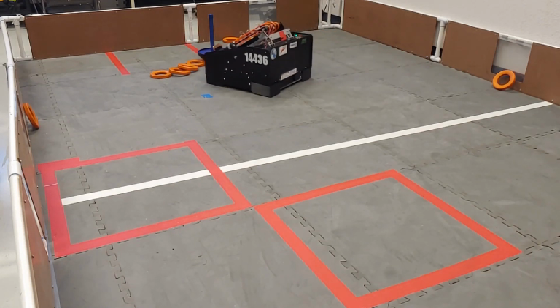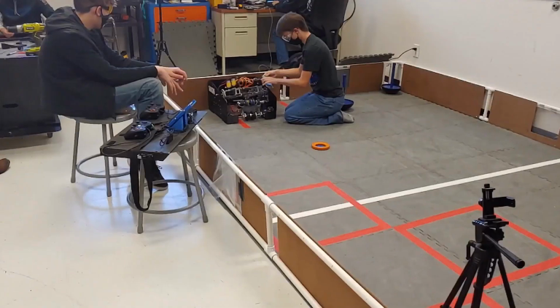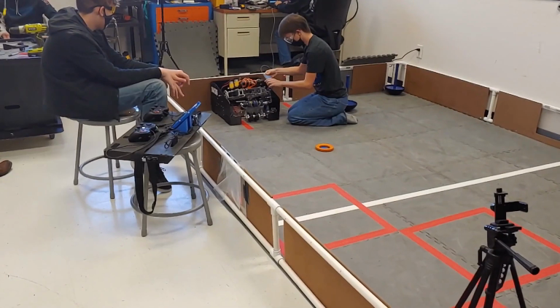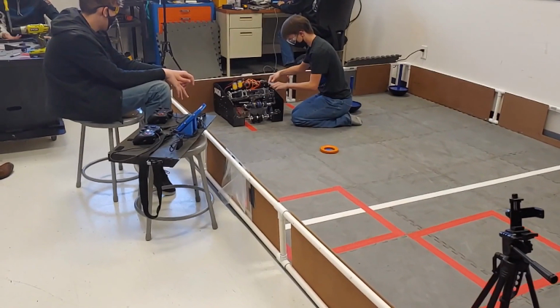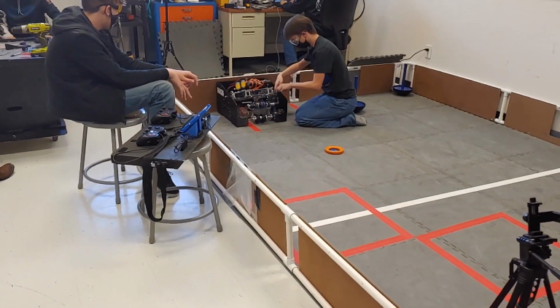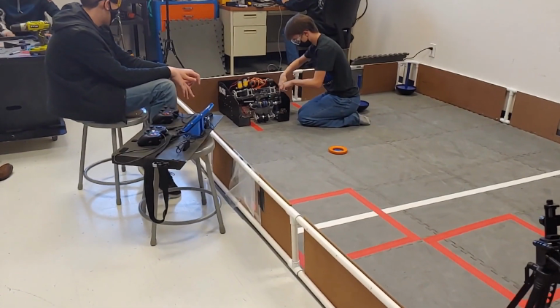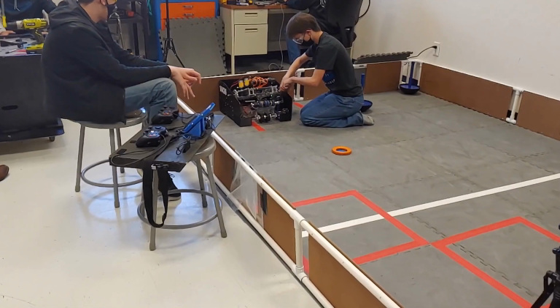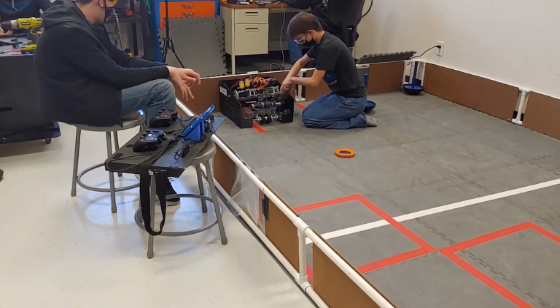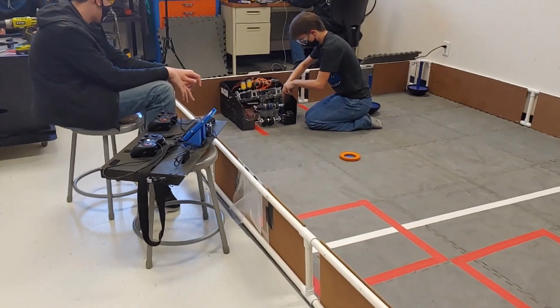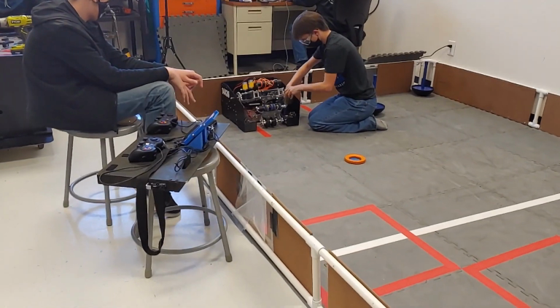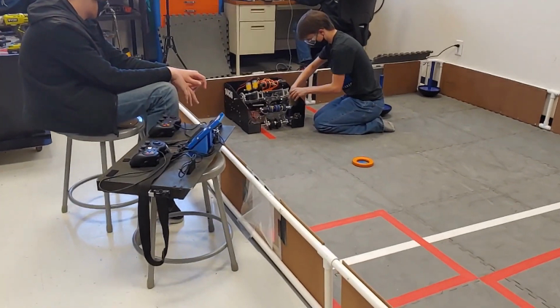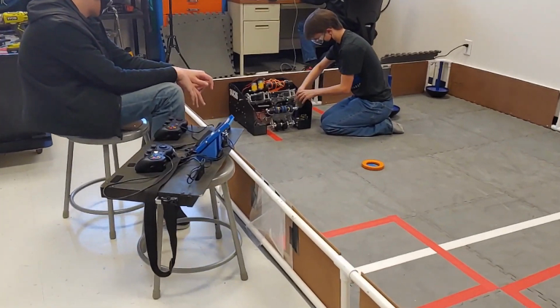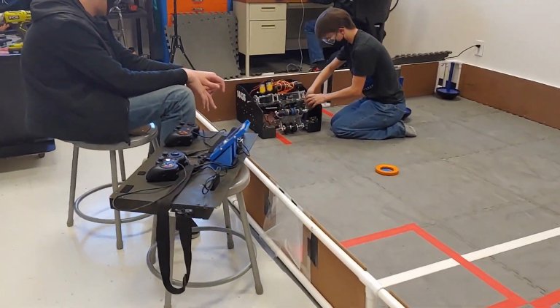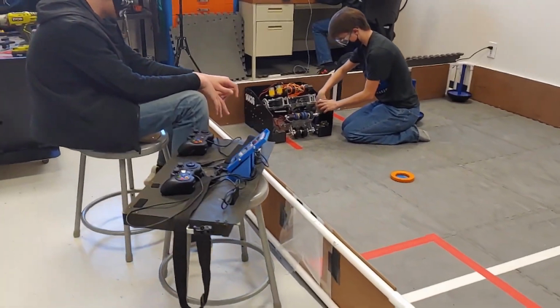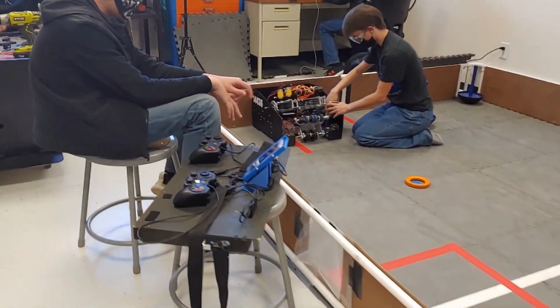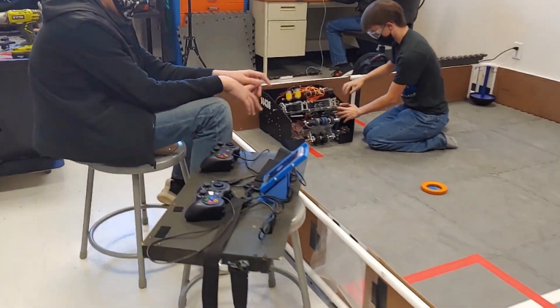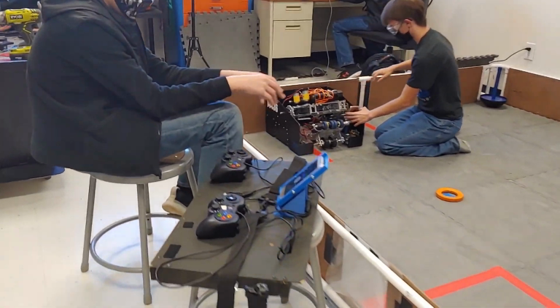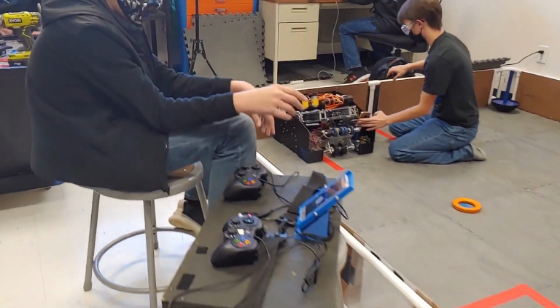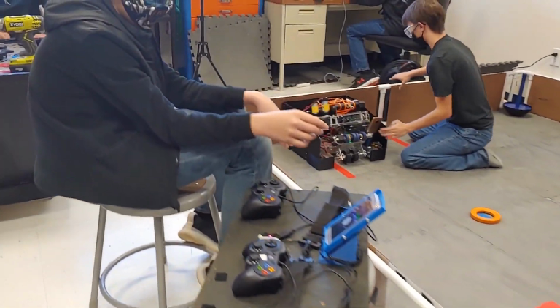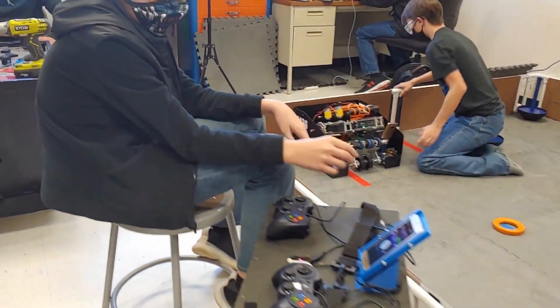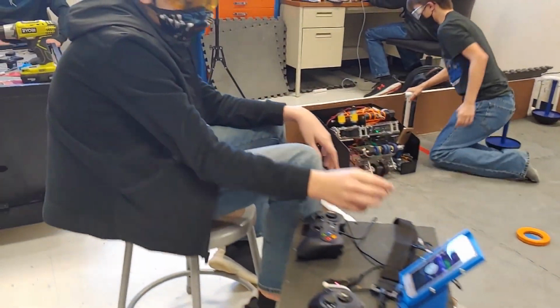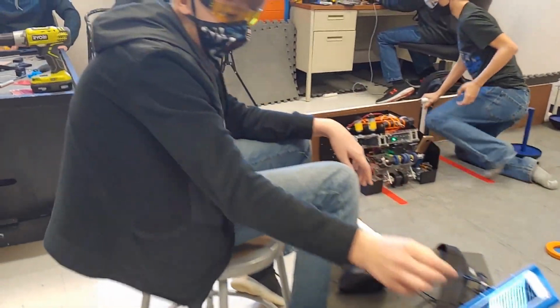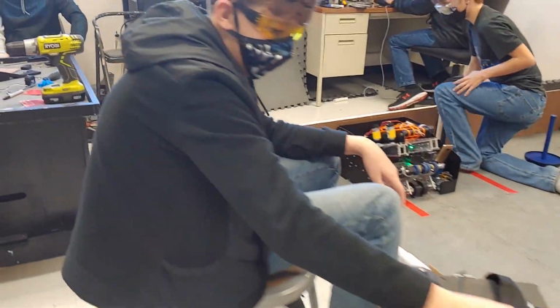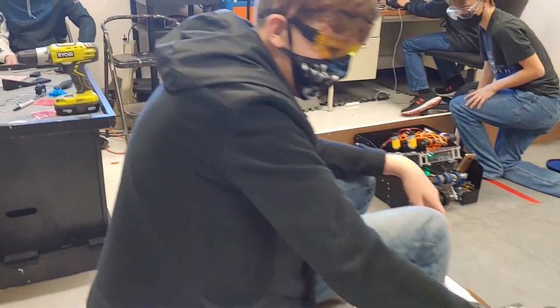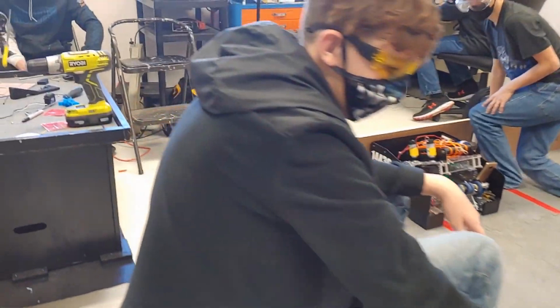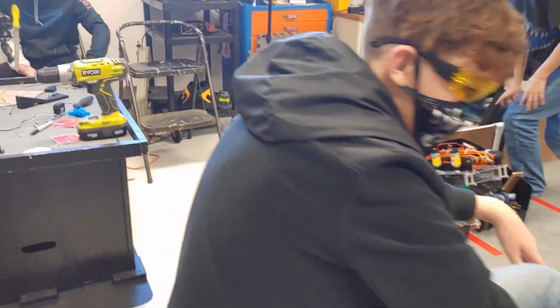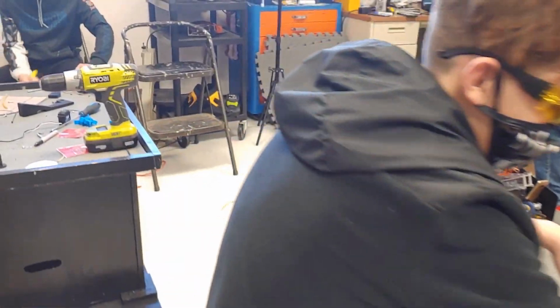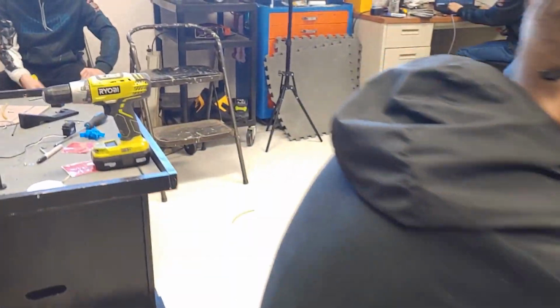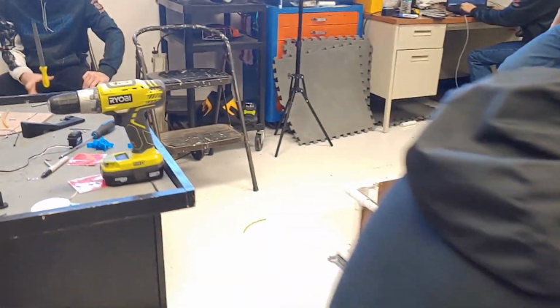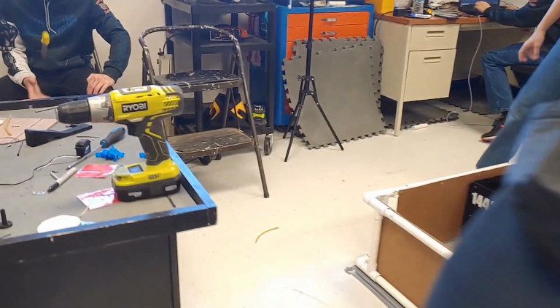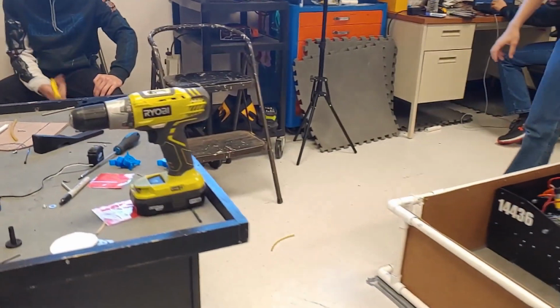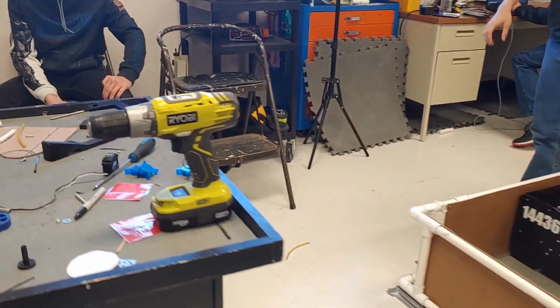Within a day, our programmer whipped up a quick autonomous, and we began our first qualifier at Palo Verde.